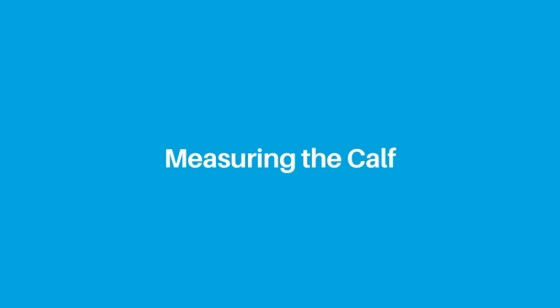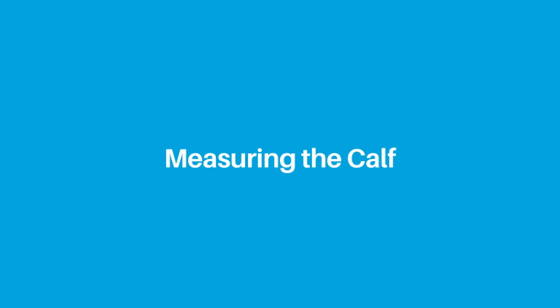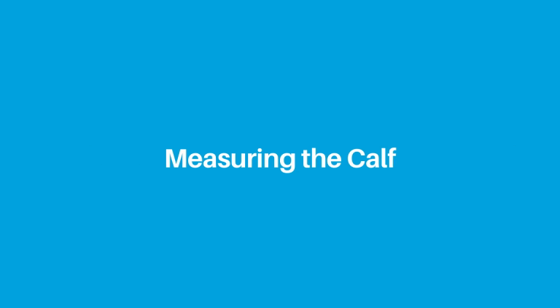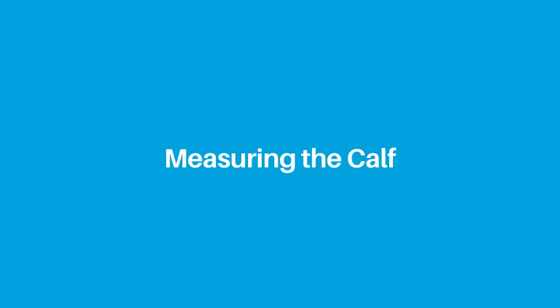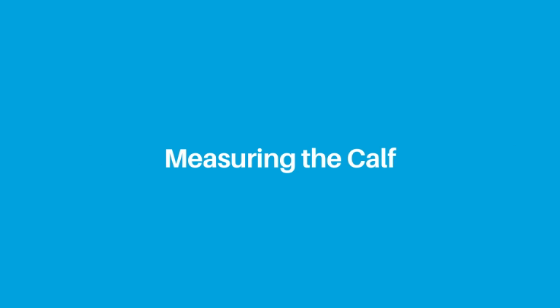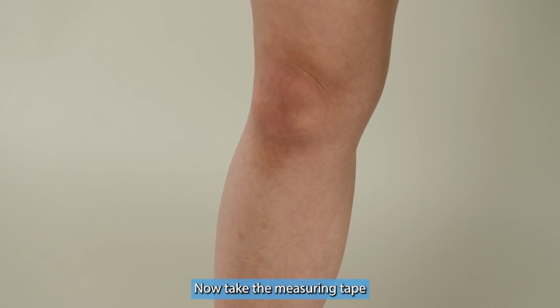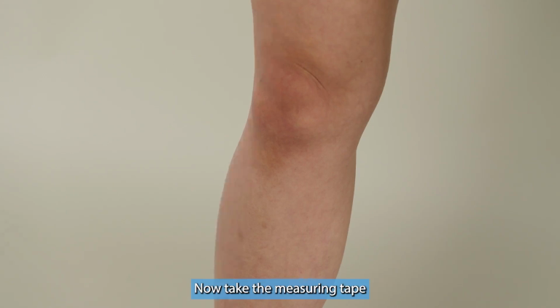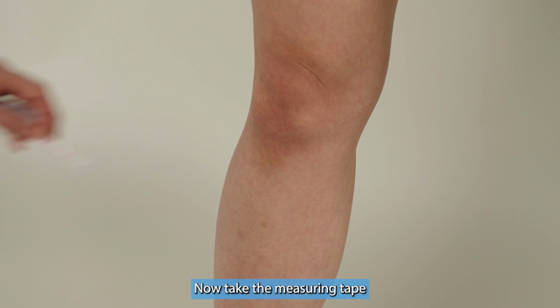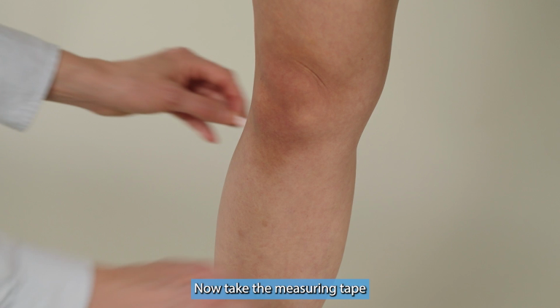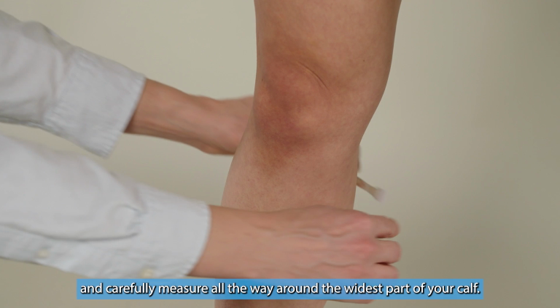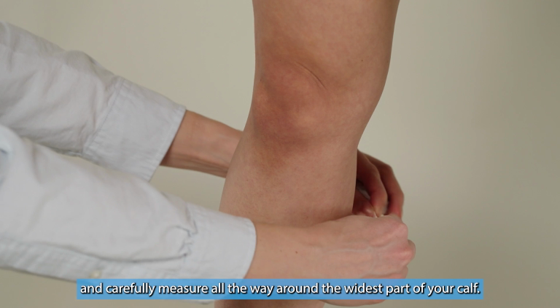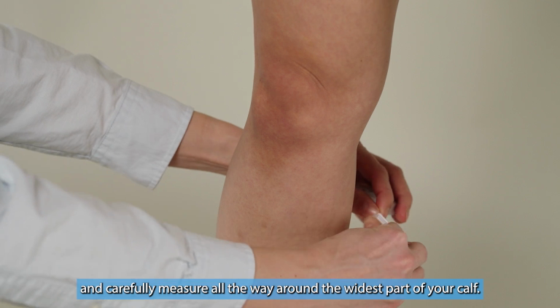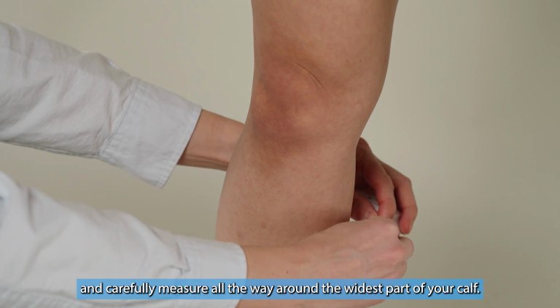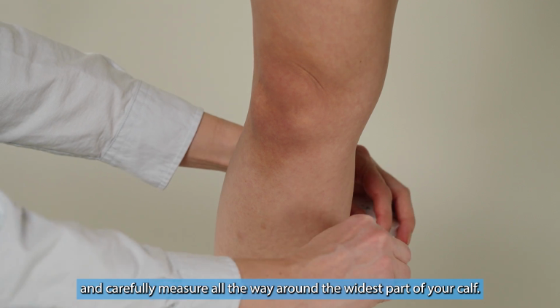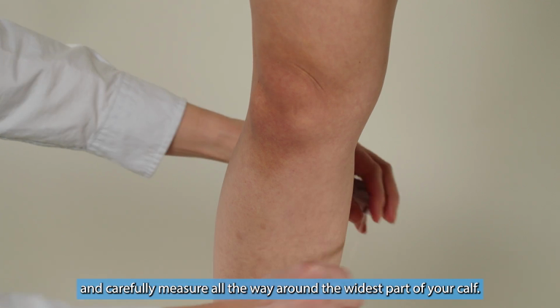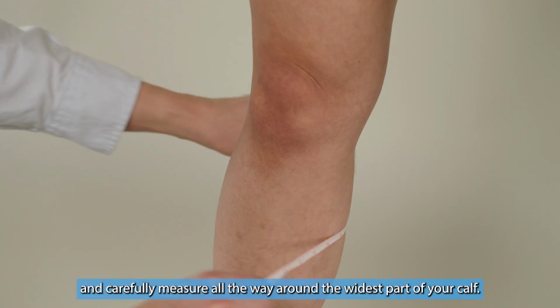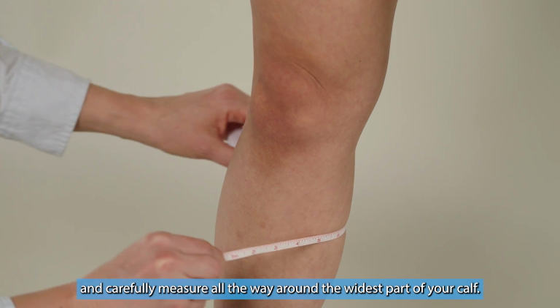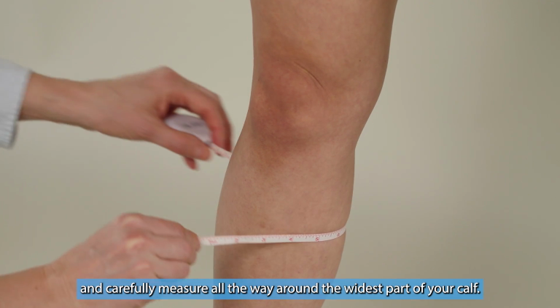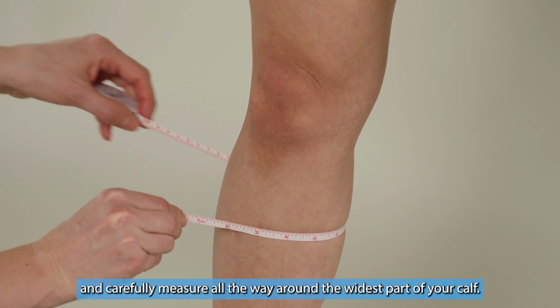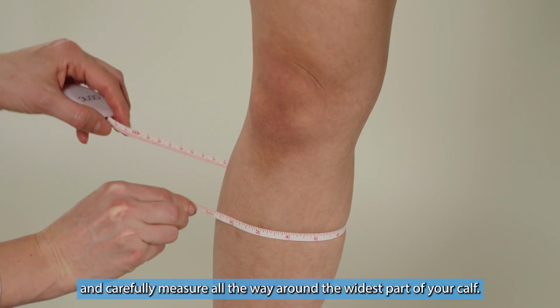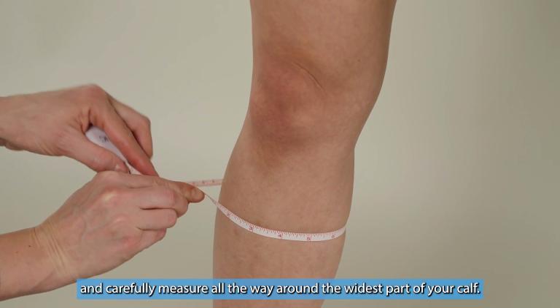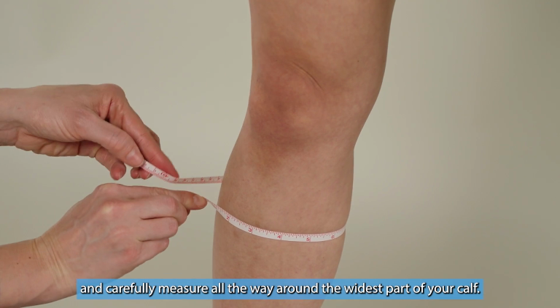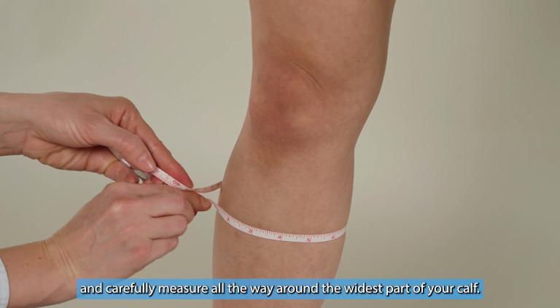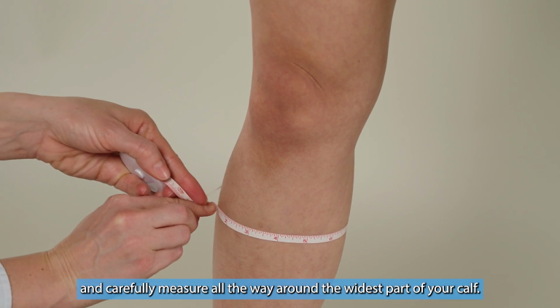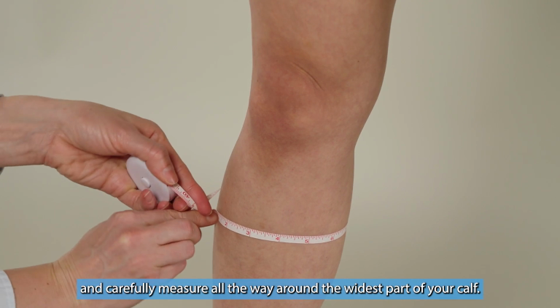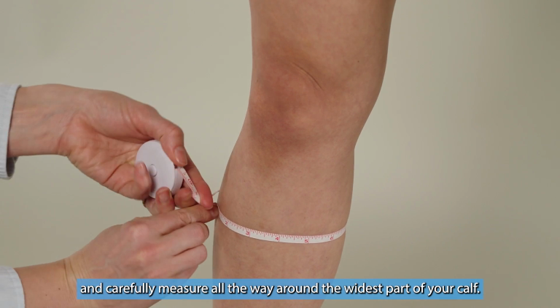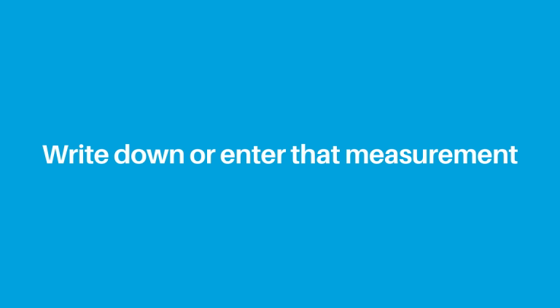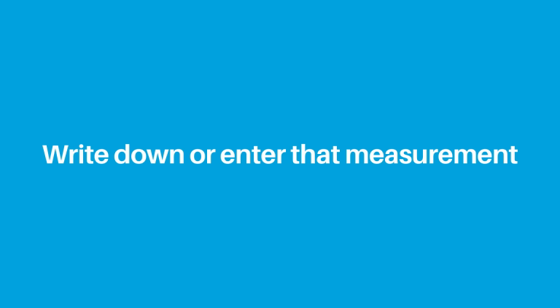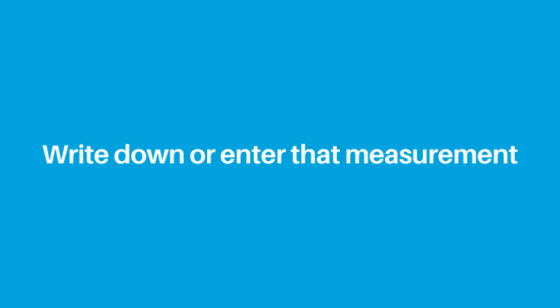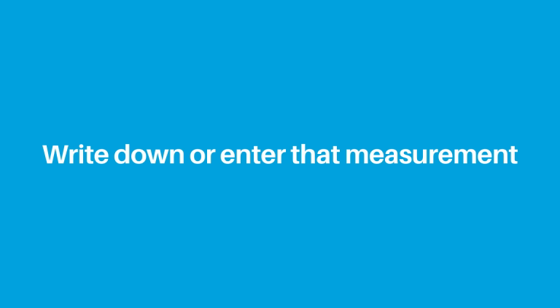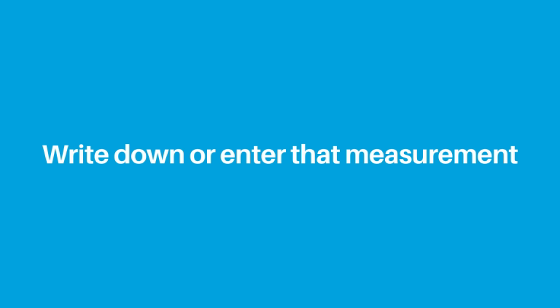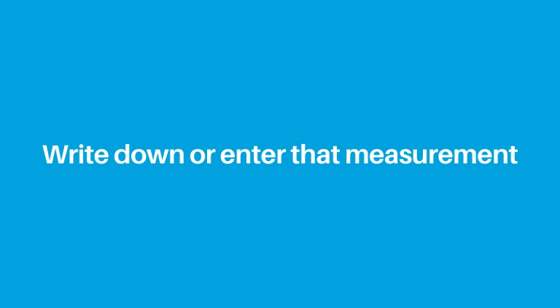Measuring the calf. Now take the measuring tape and carefully measure all the way around the widest part of your calf. Write down or enter that measurement.